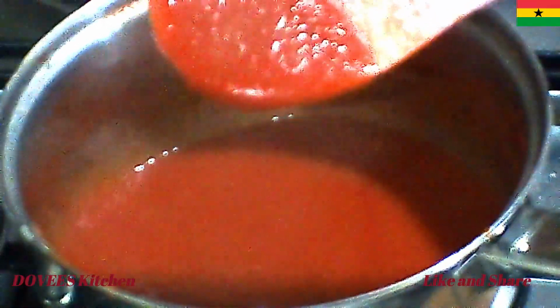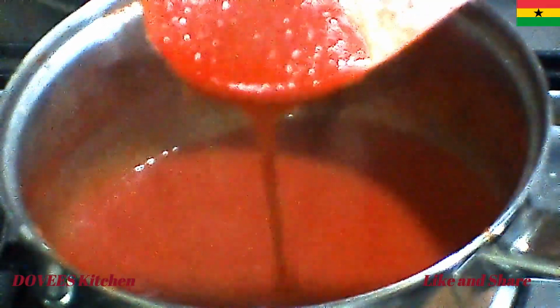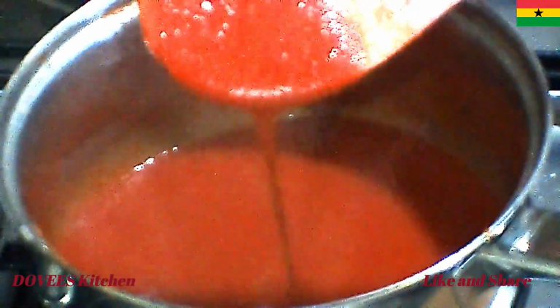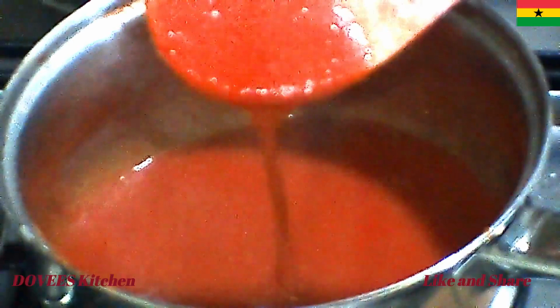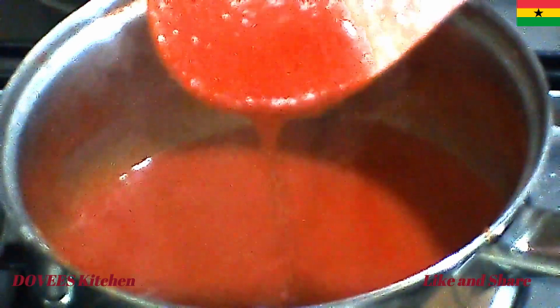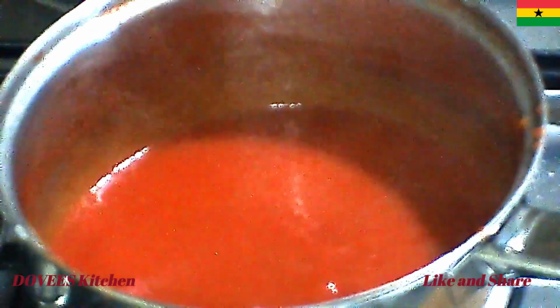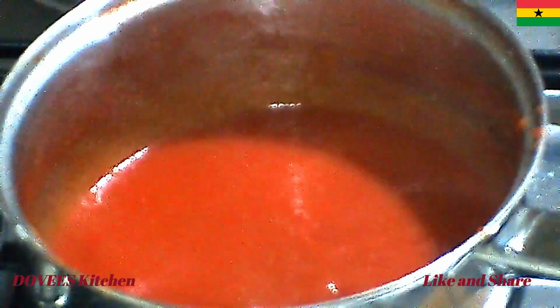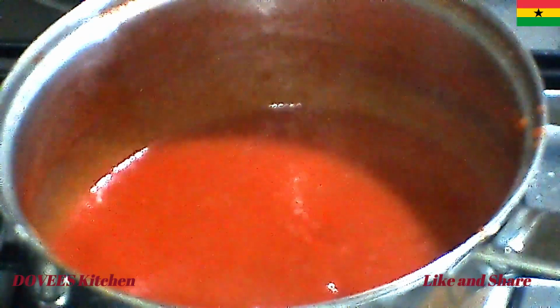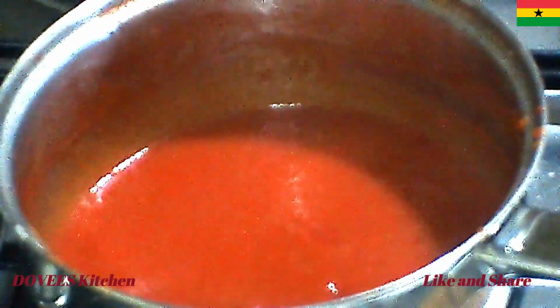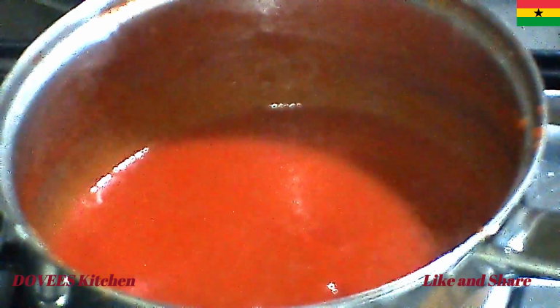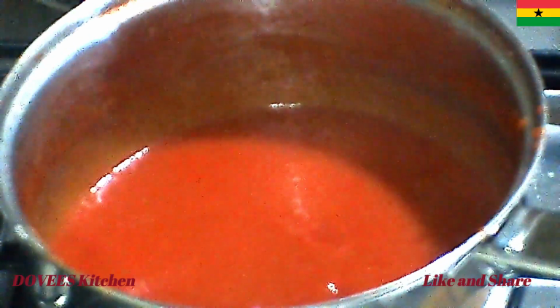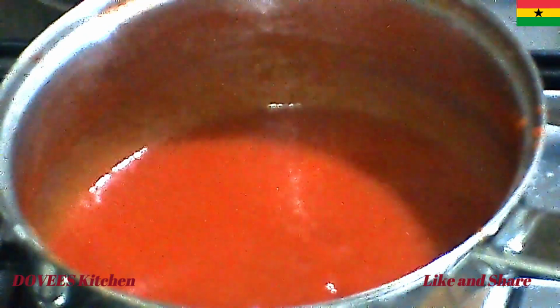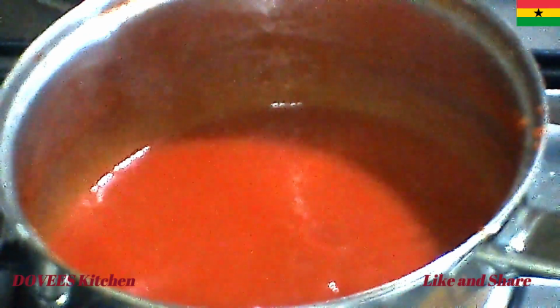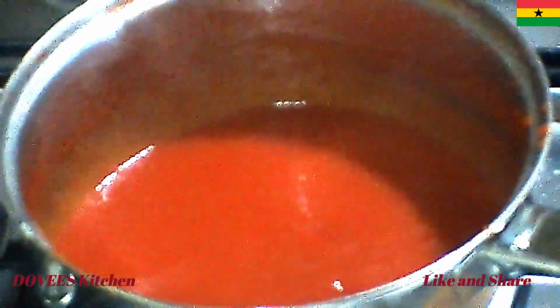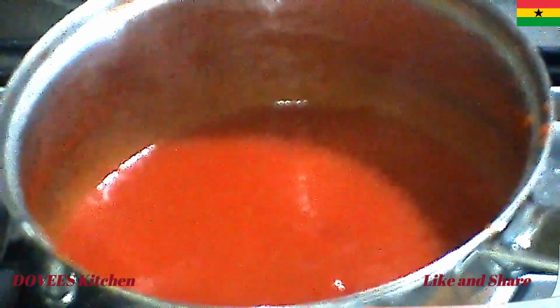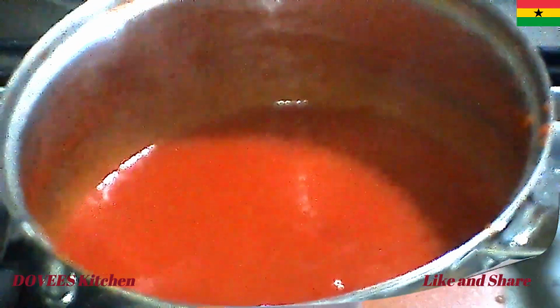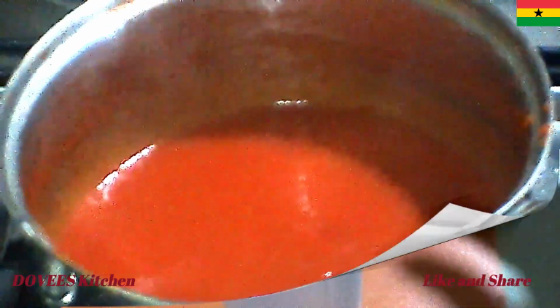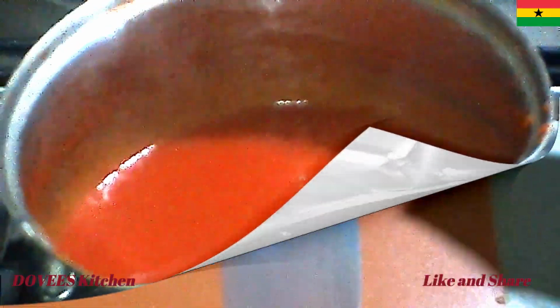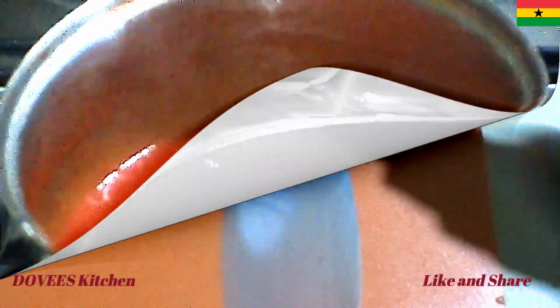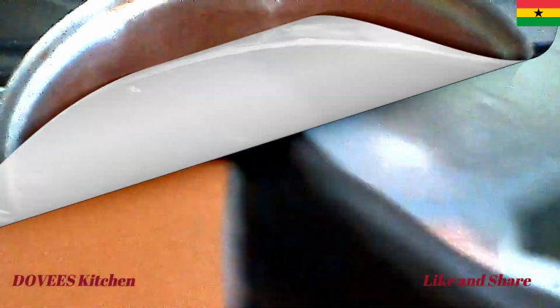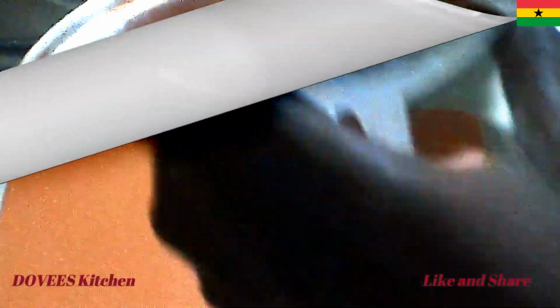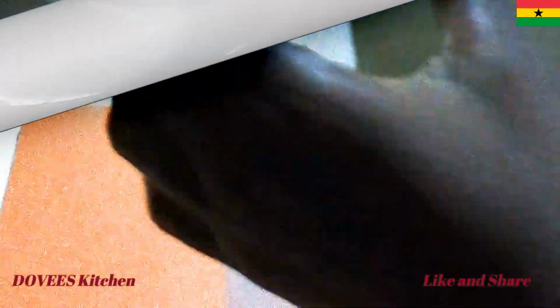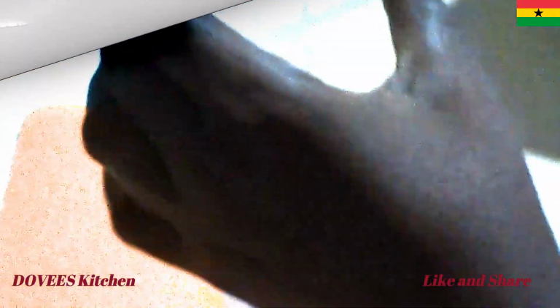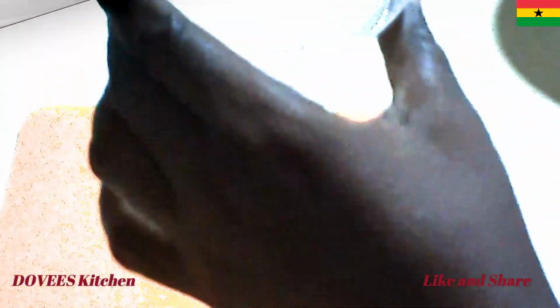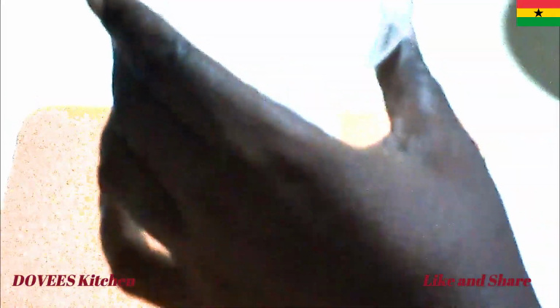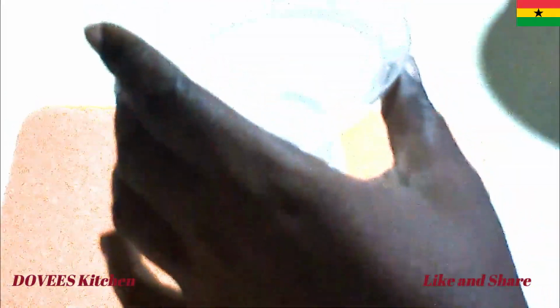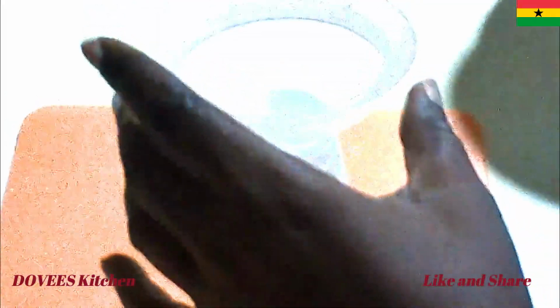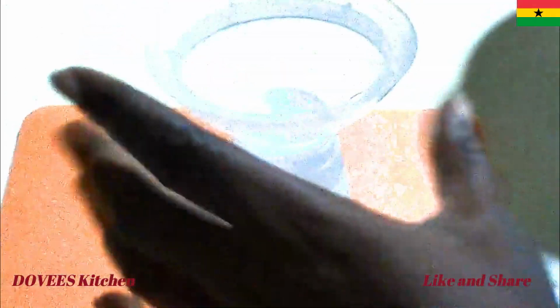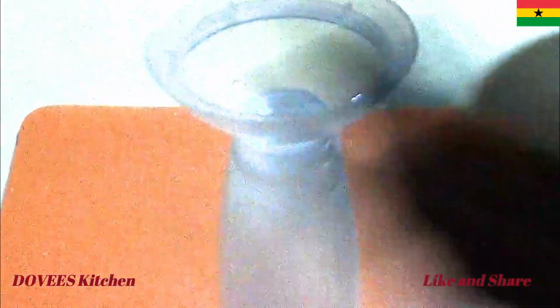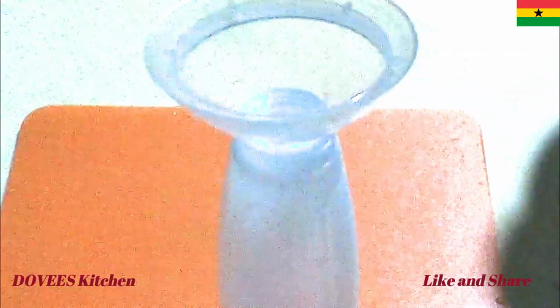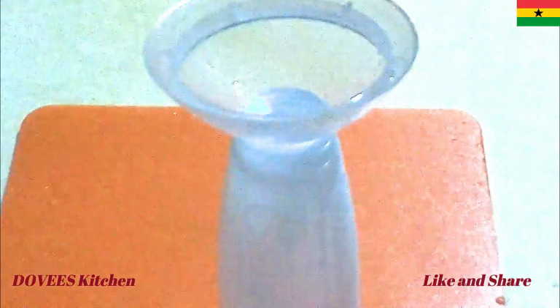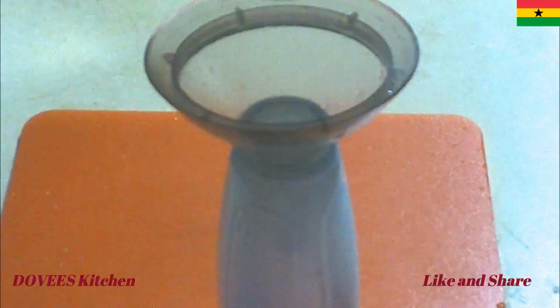Our tomato ketchup is ready. I will let it cool down and pour it into the container.